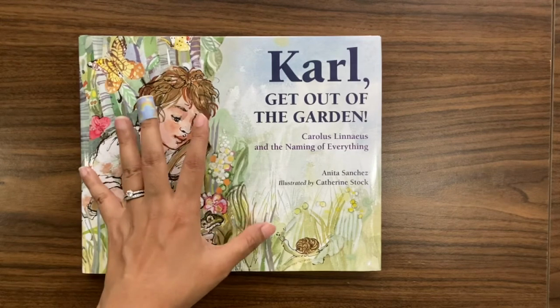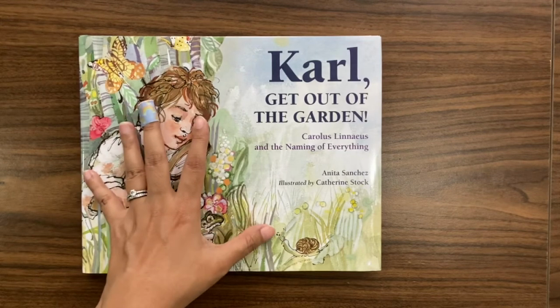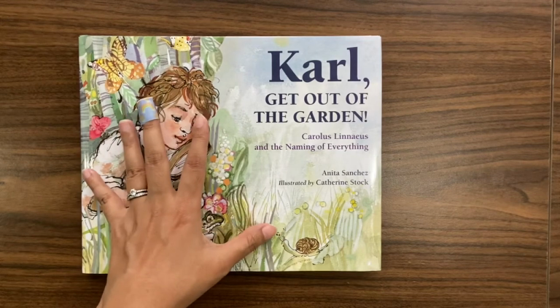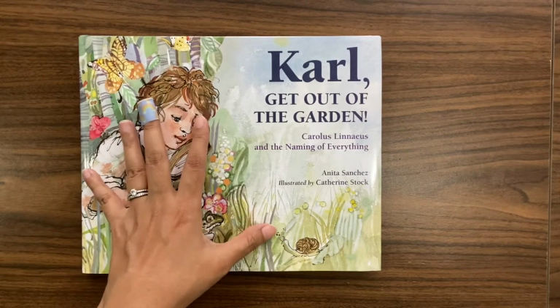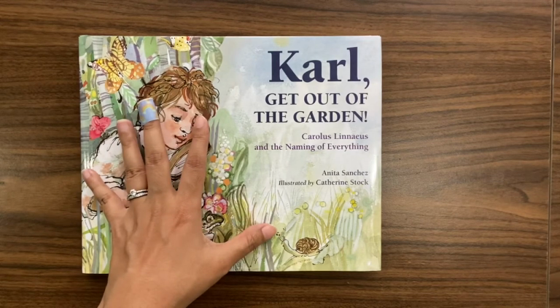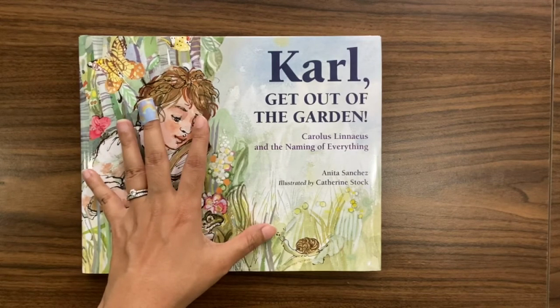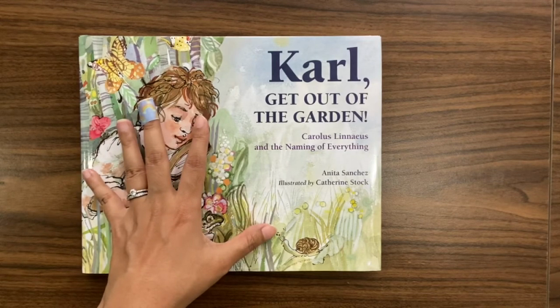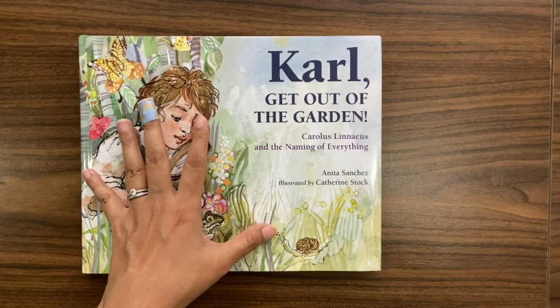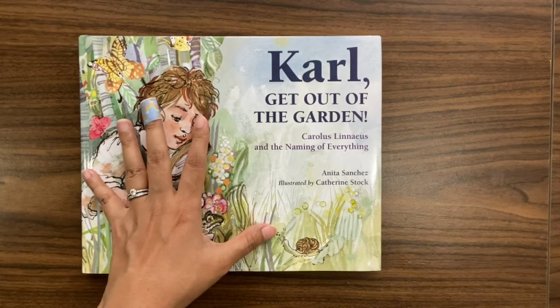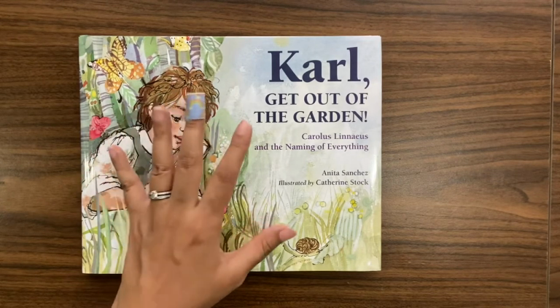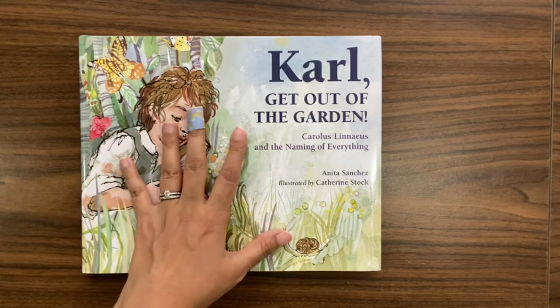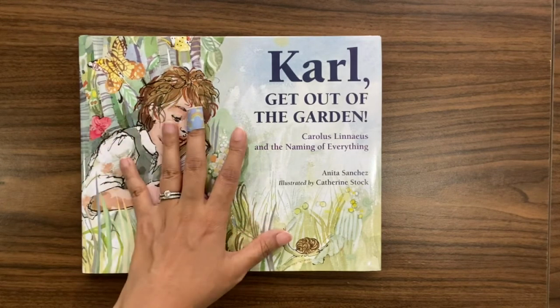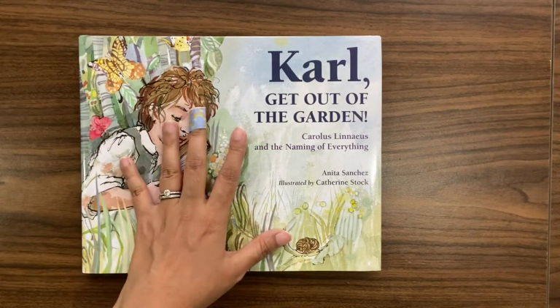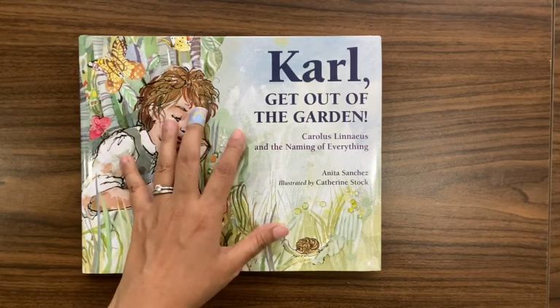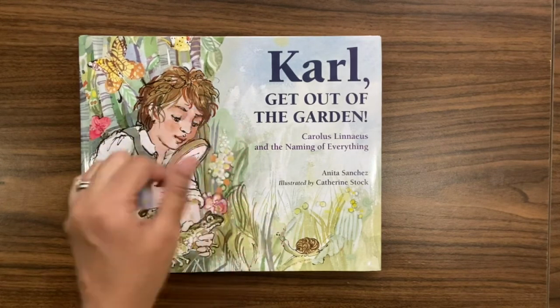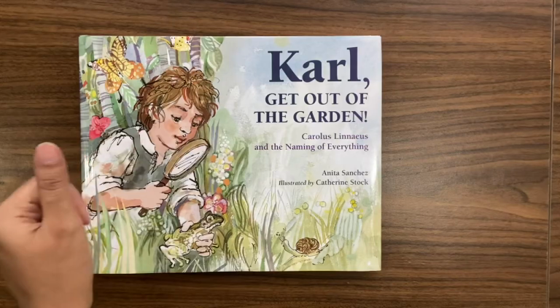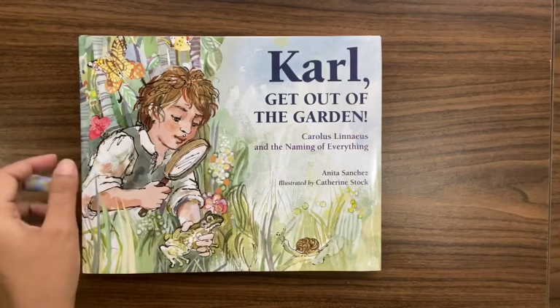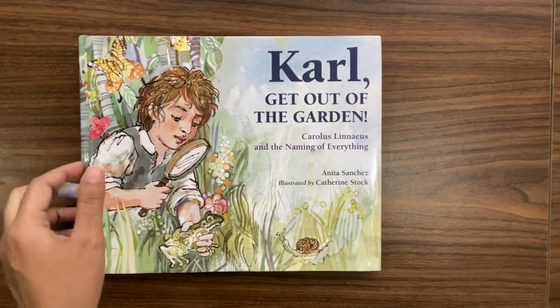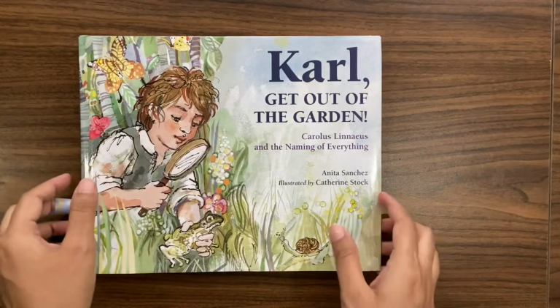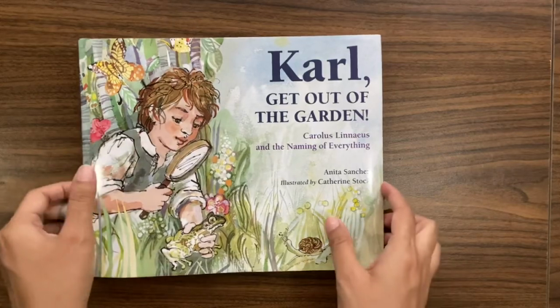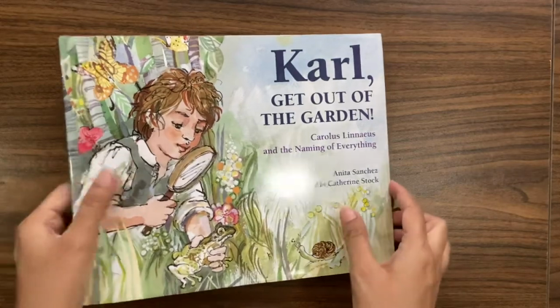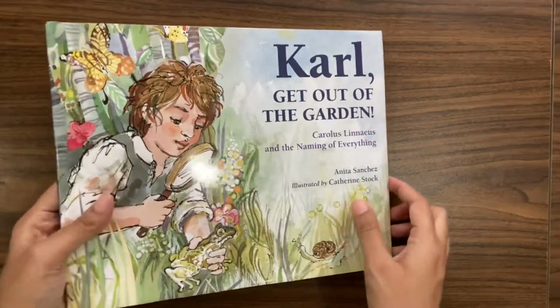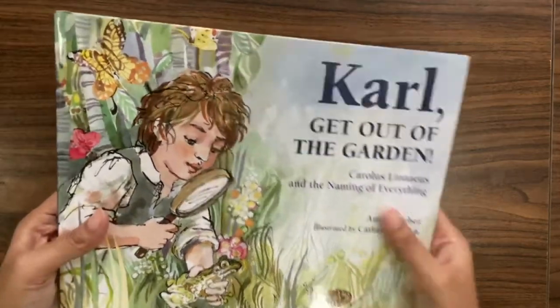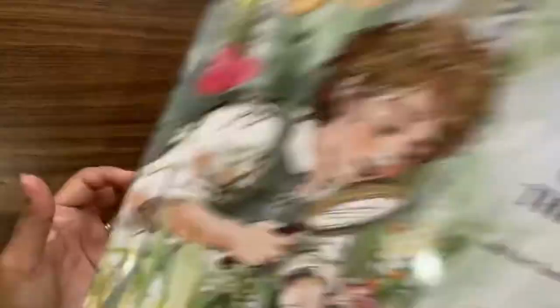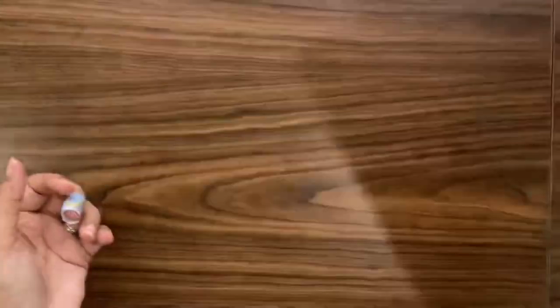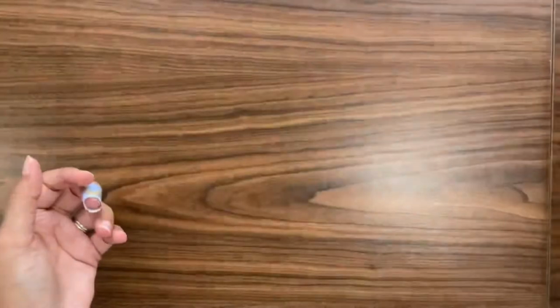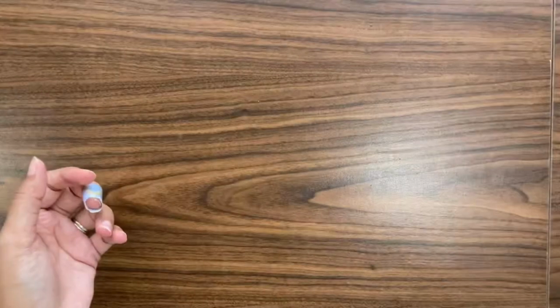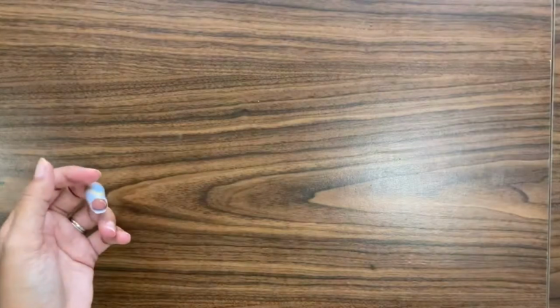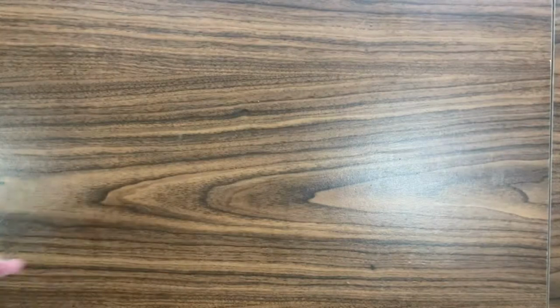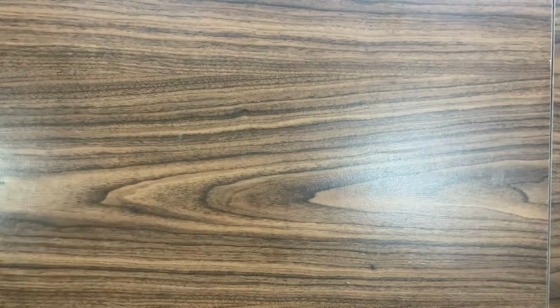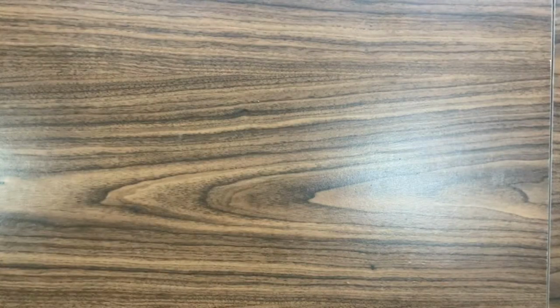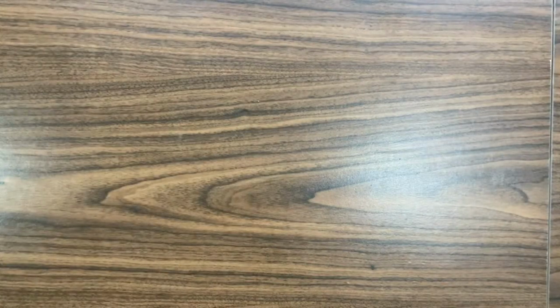This is a great story to read to your child if you're getting started with the tree of life, taxonomy, and the classification of orders — it's a good book to set a foundation.